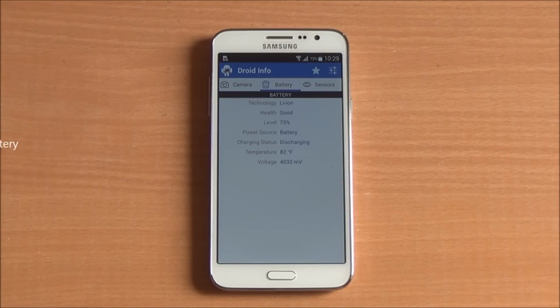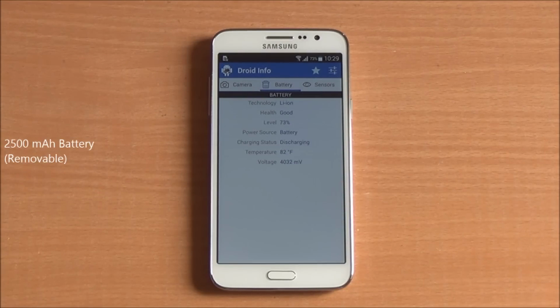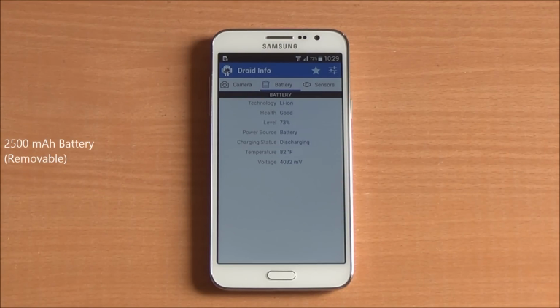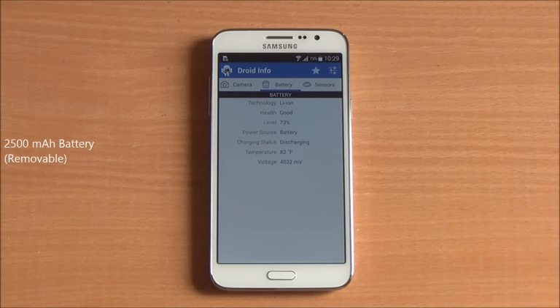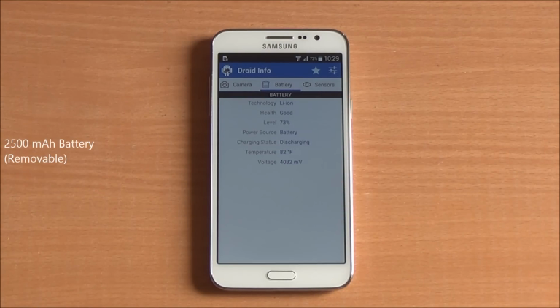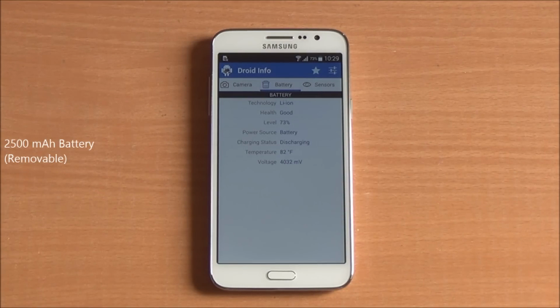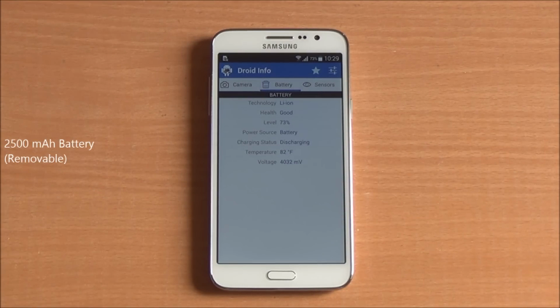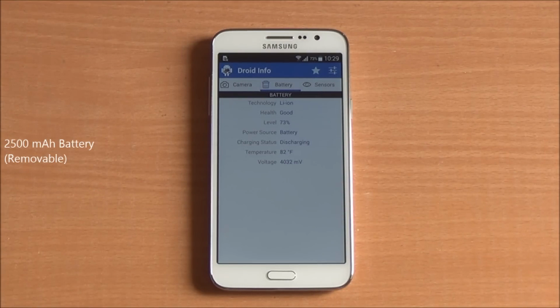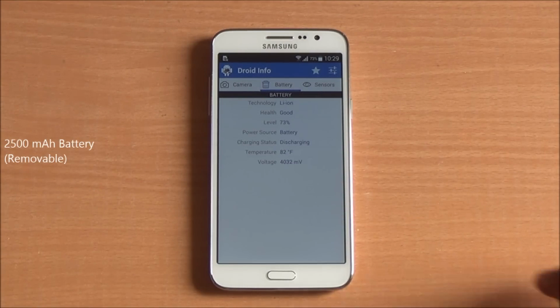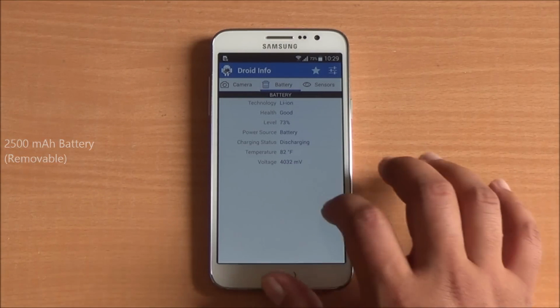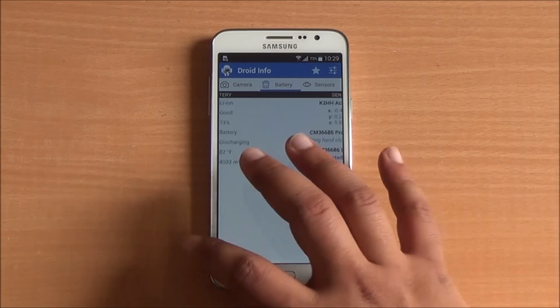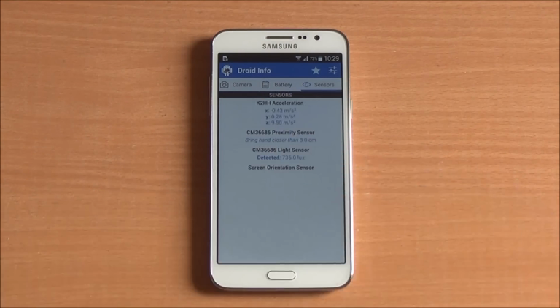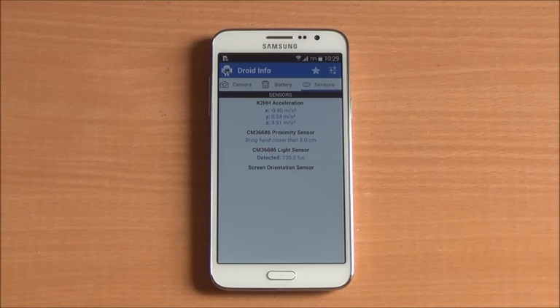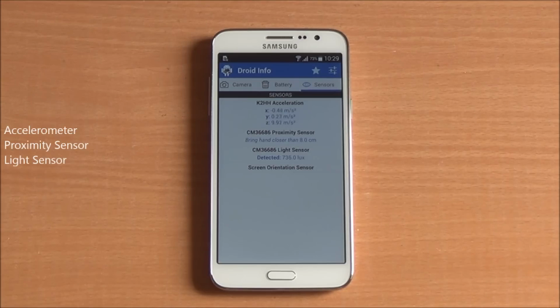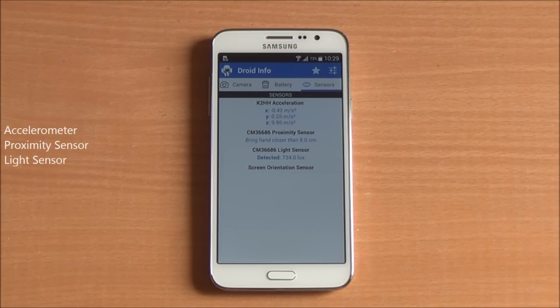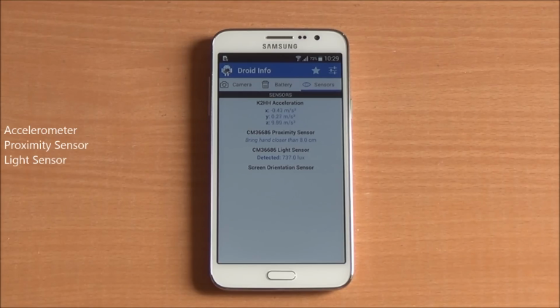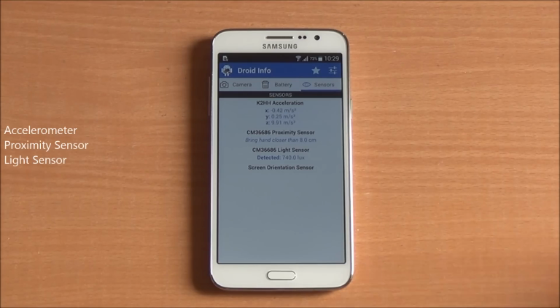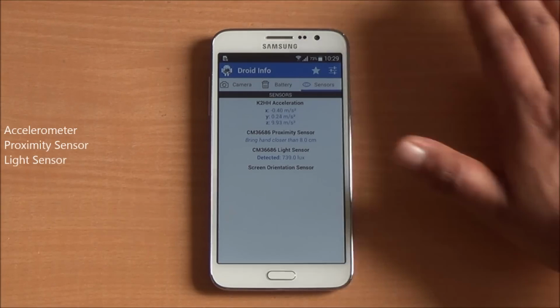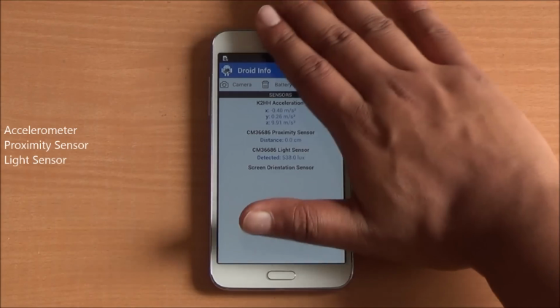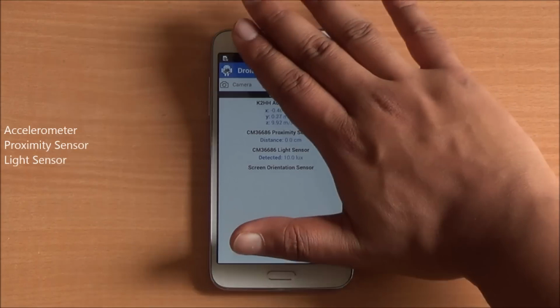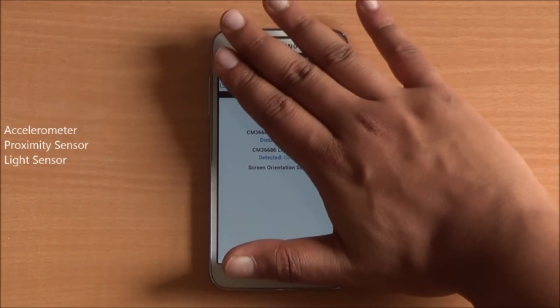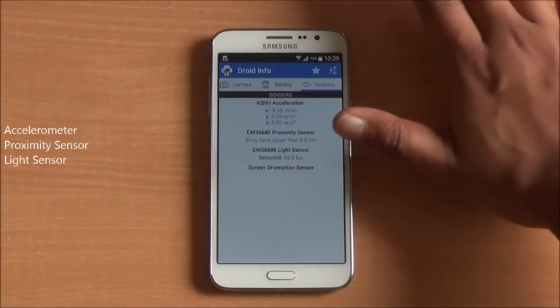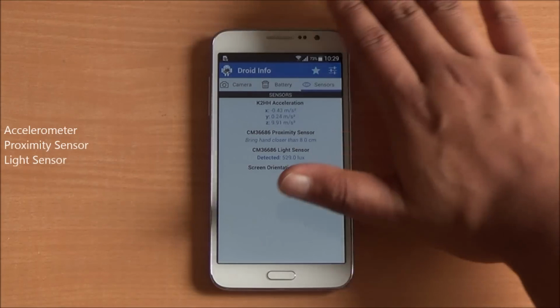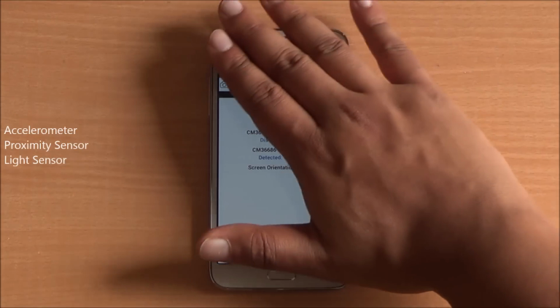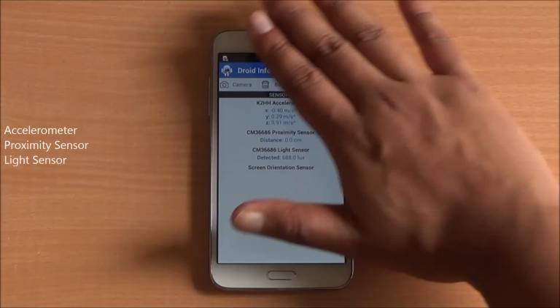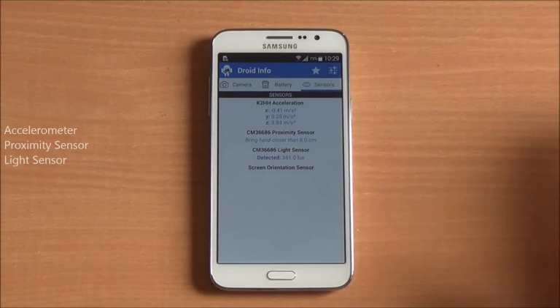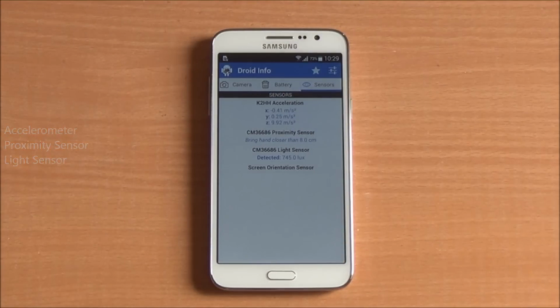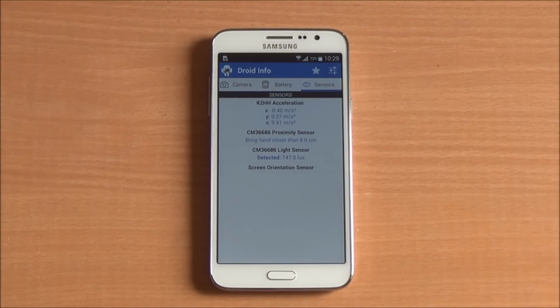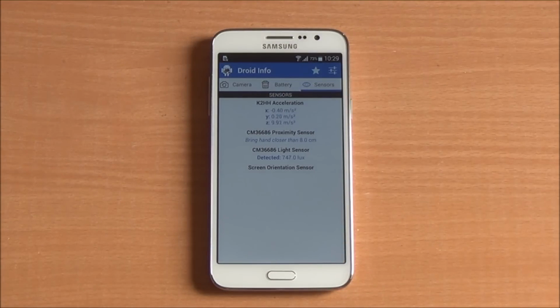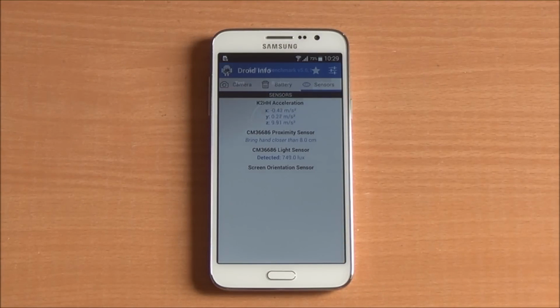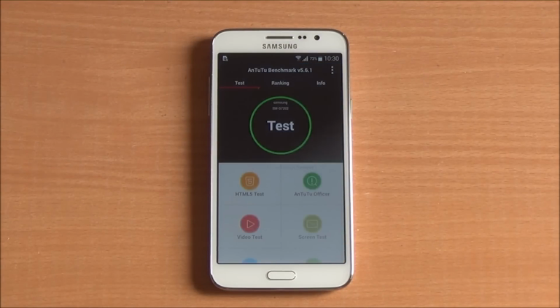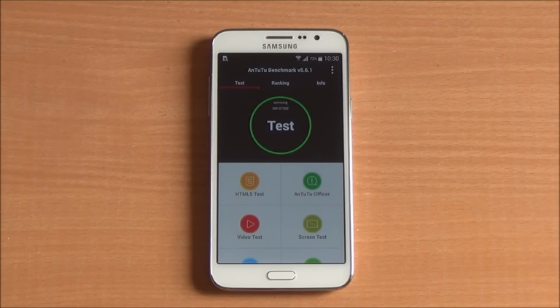You have a 2500mAh capable battery, and you have an accelerometer, a proximity sensor, and a light sensor — all working fine.